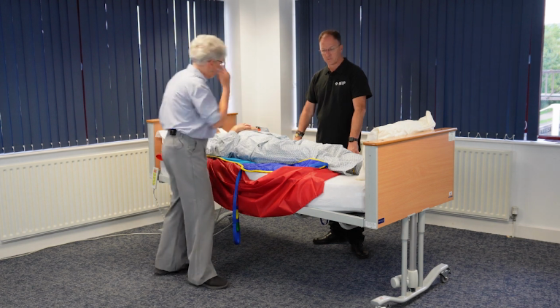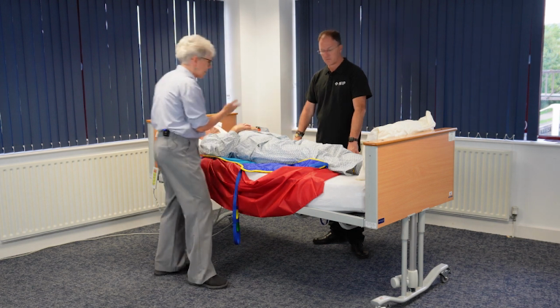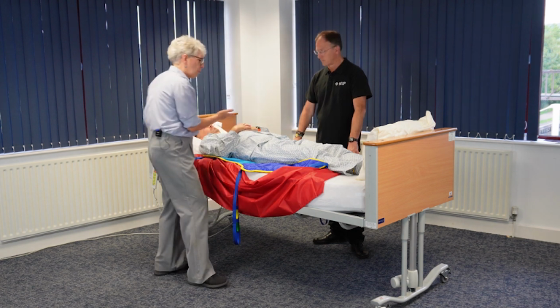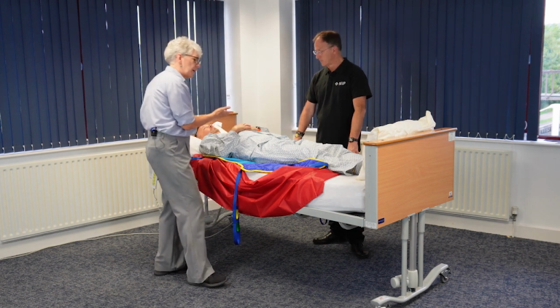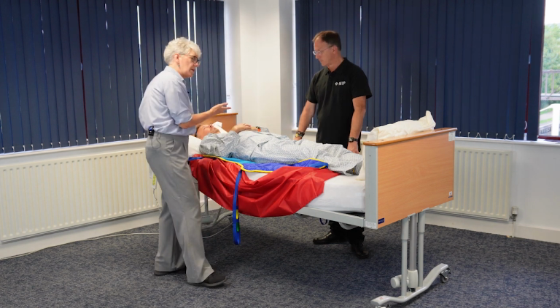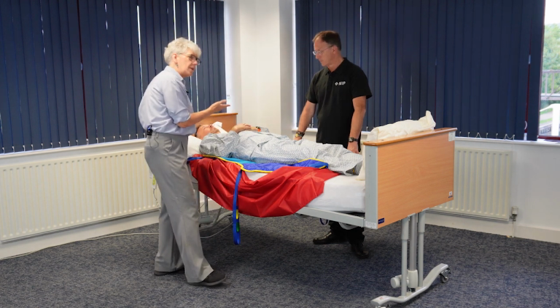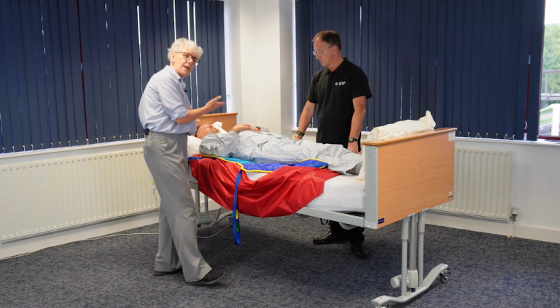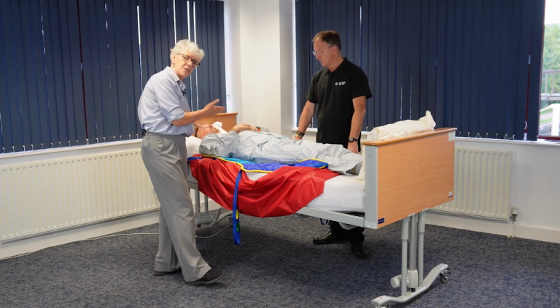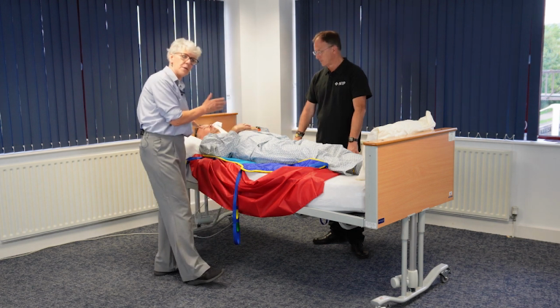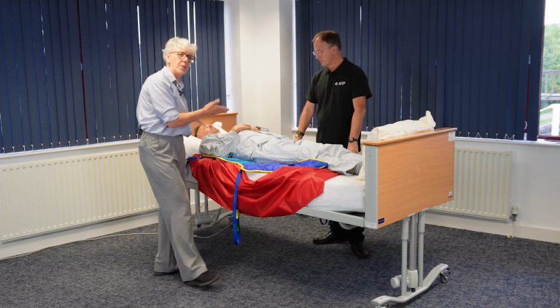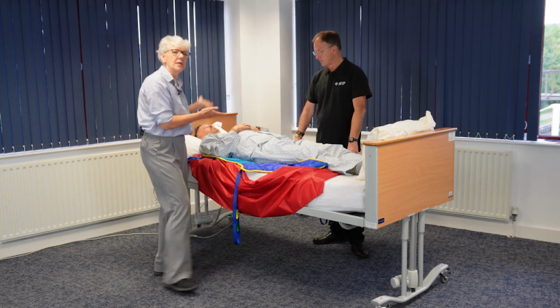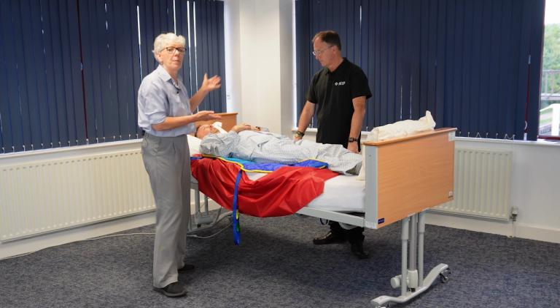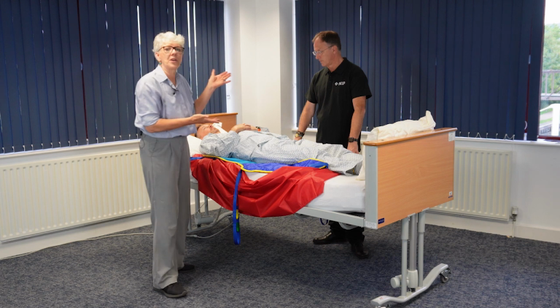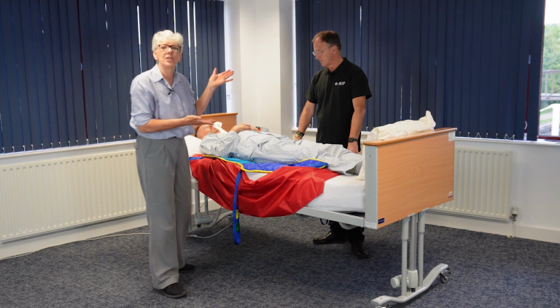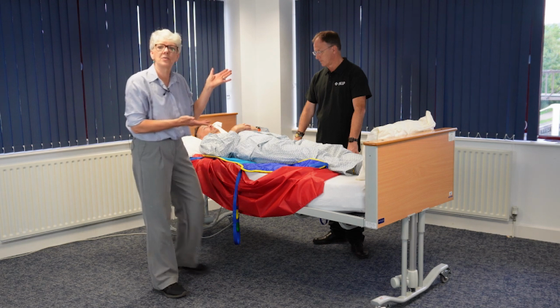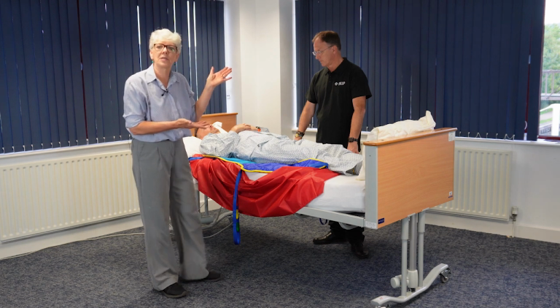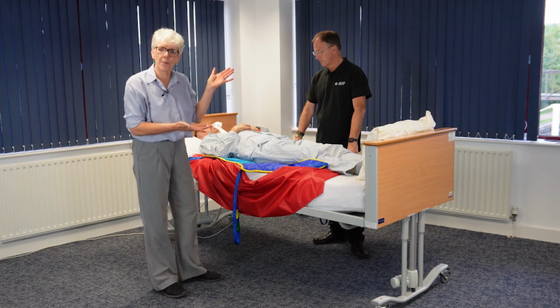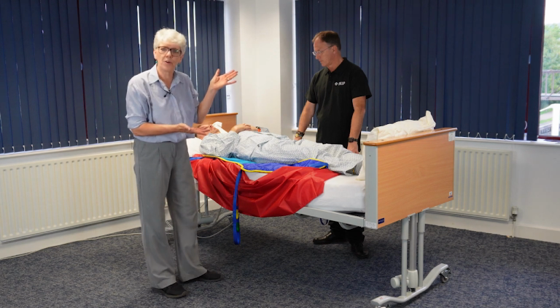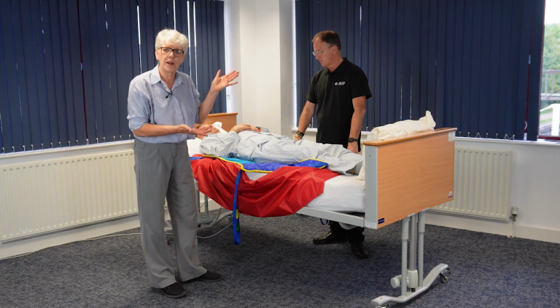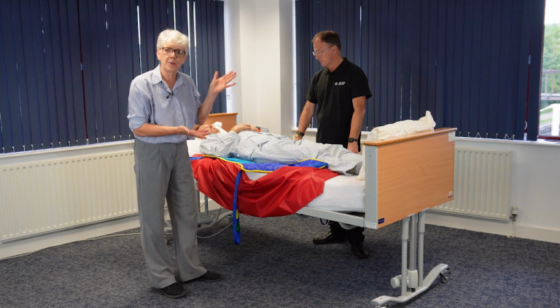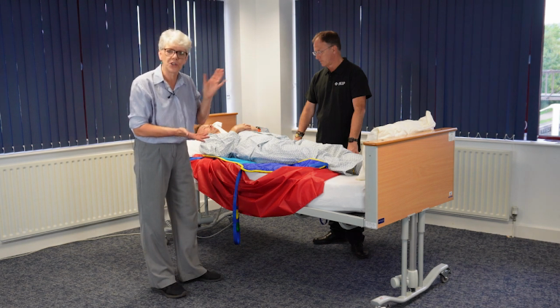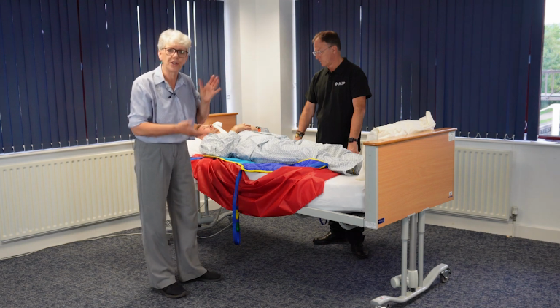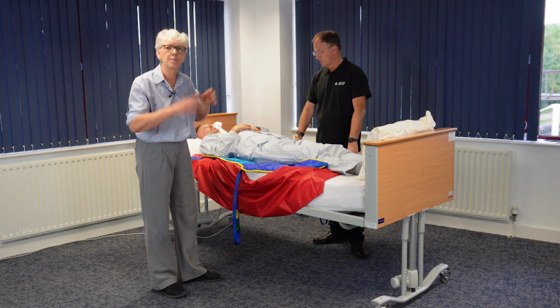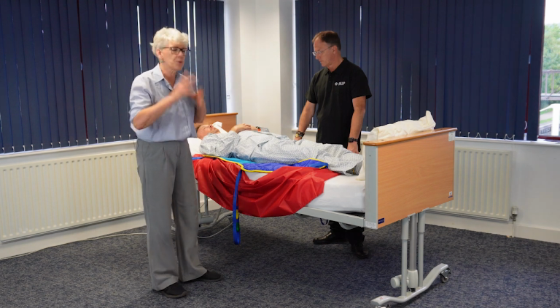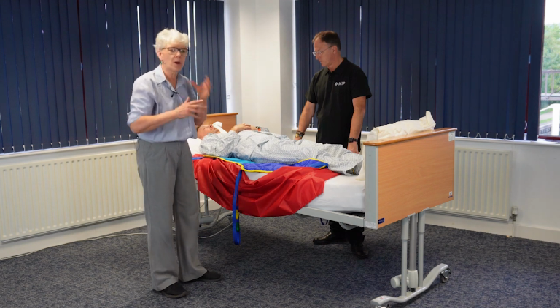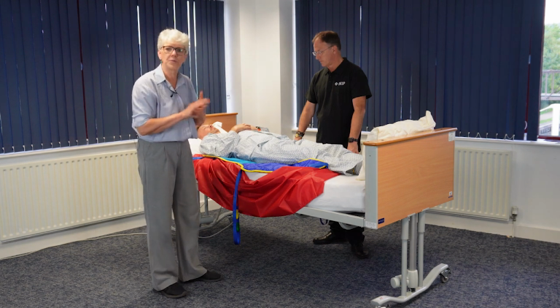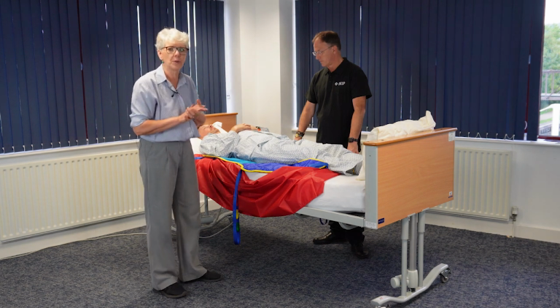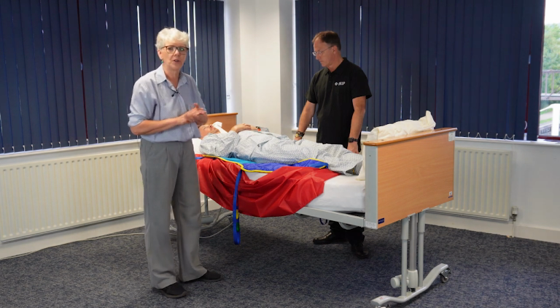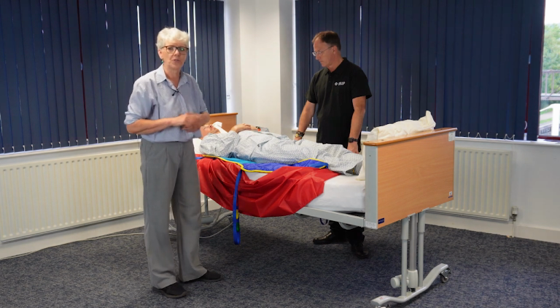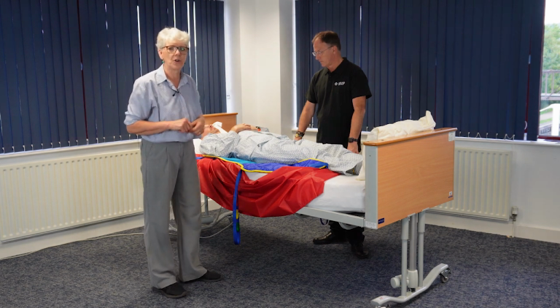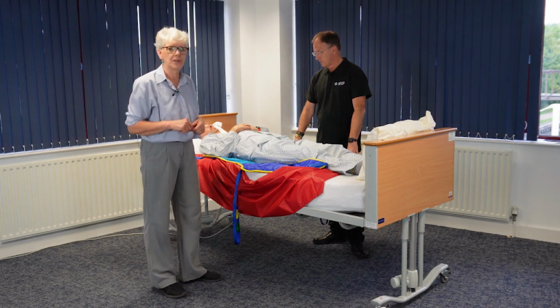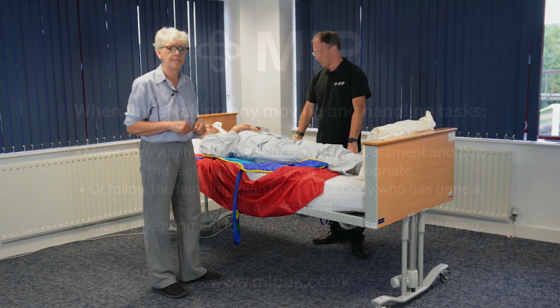It would be nice to bring the patient into a slight profiling position — much more comfortable to hoist him.